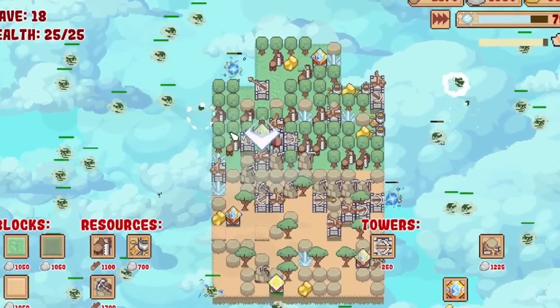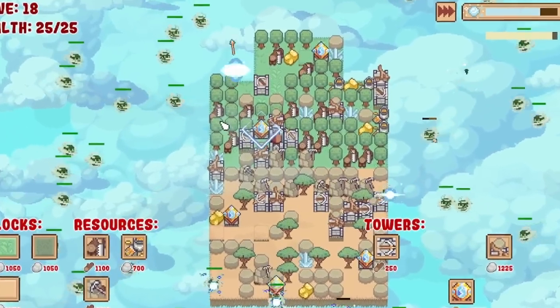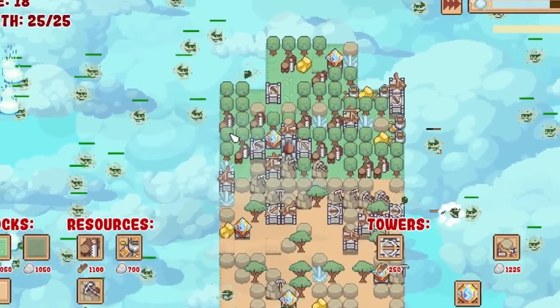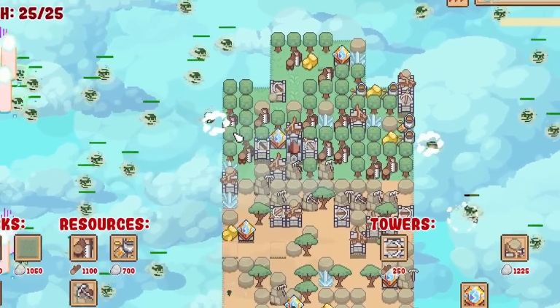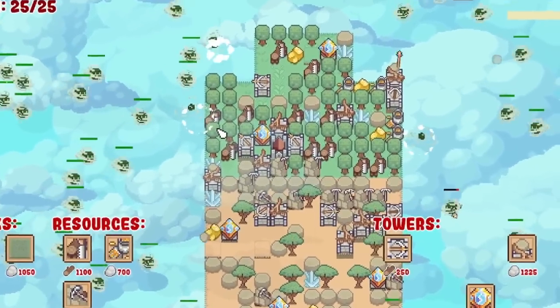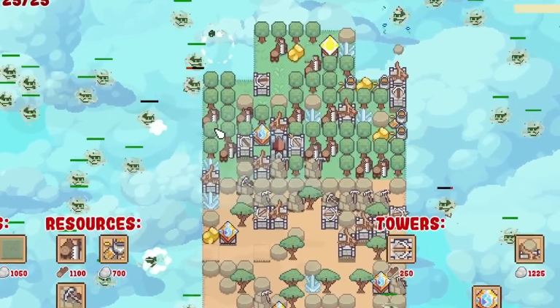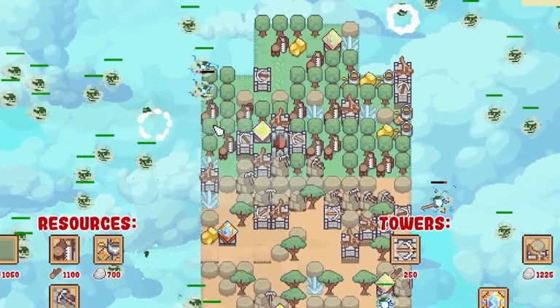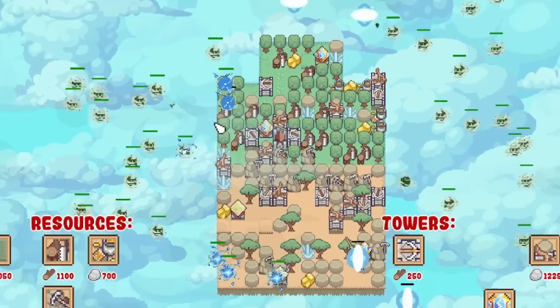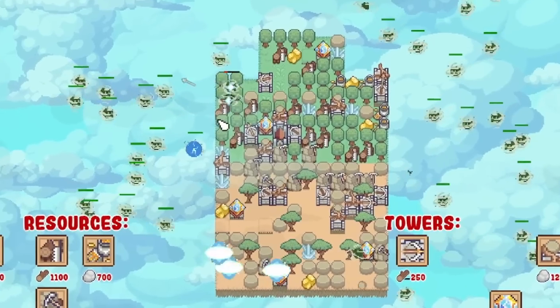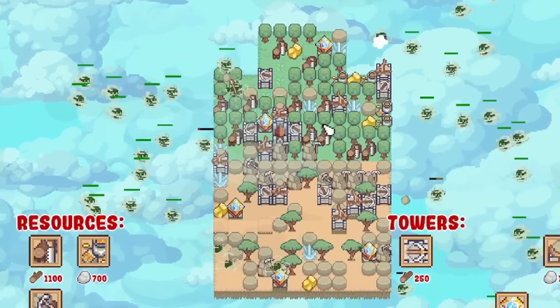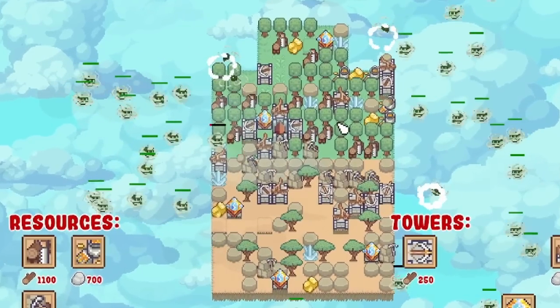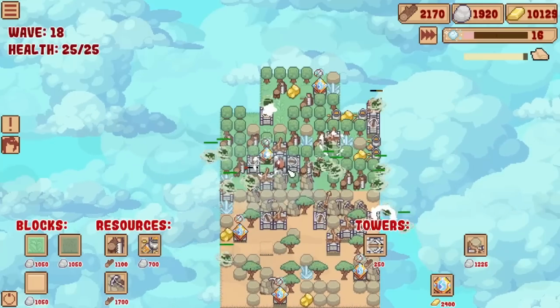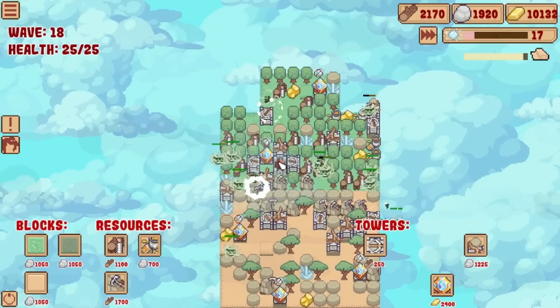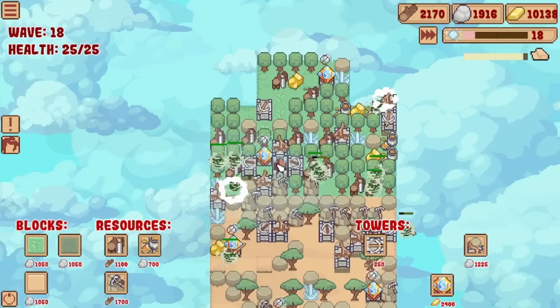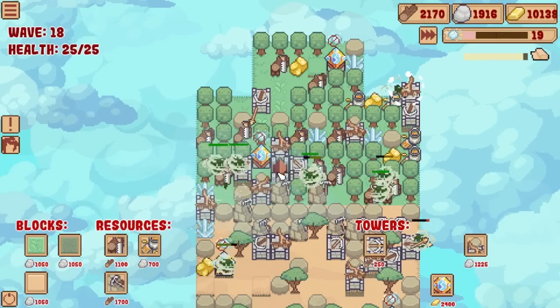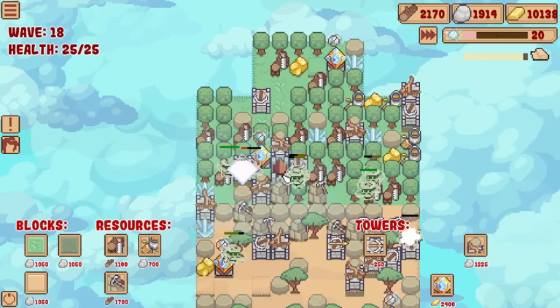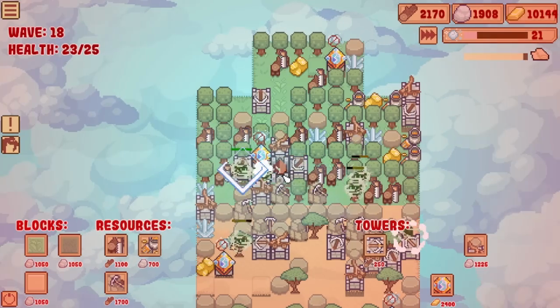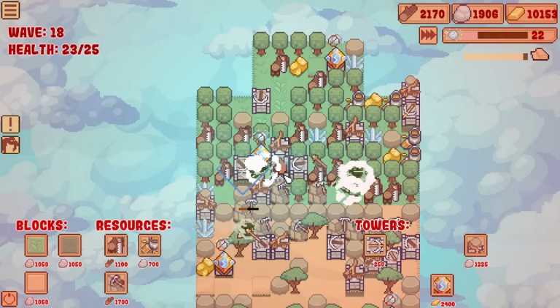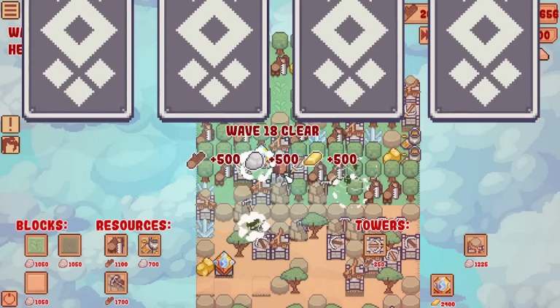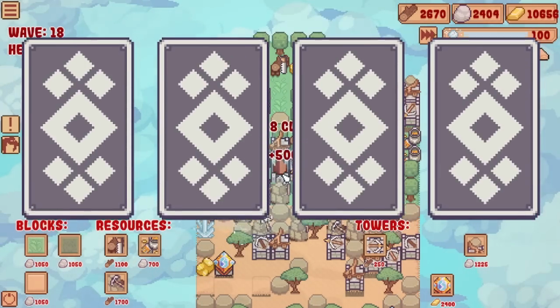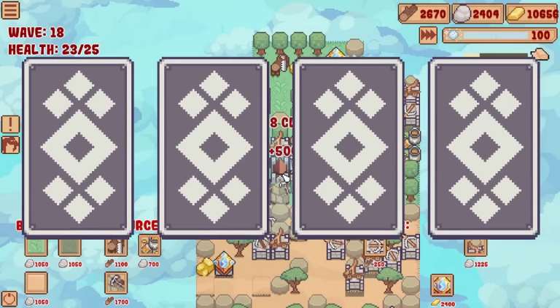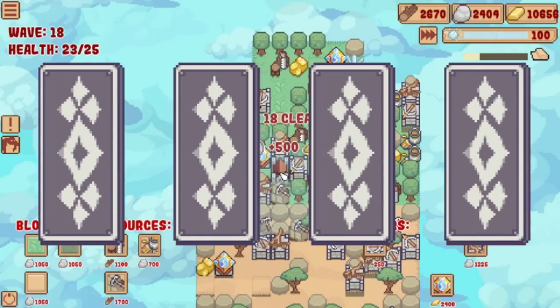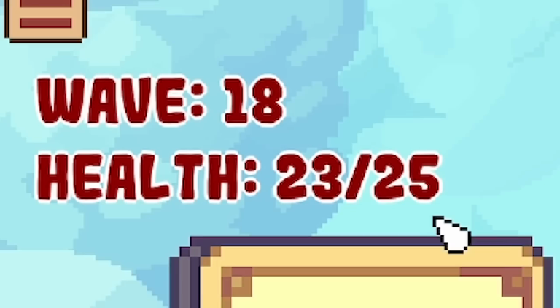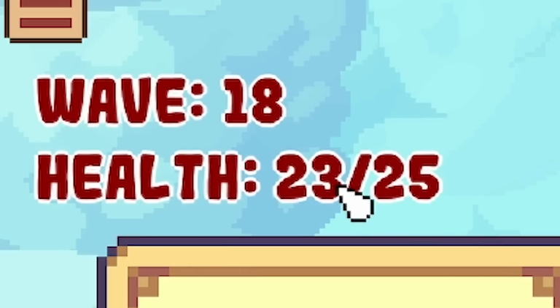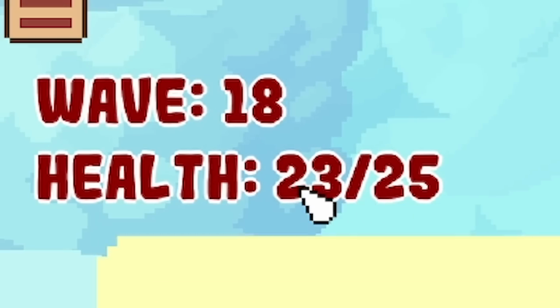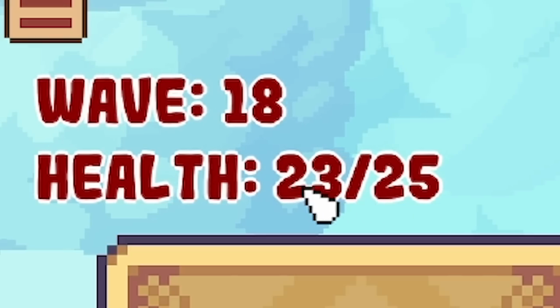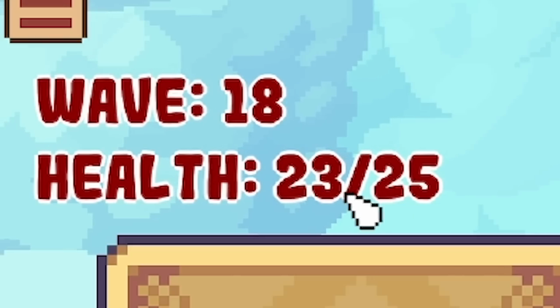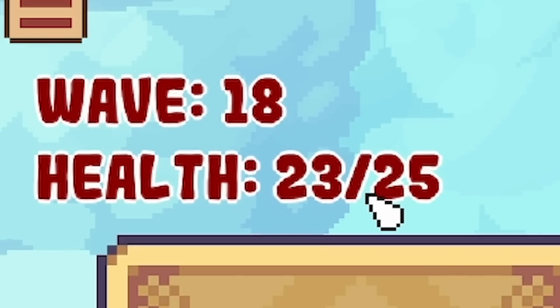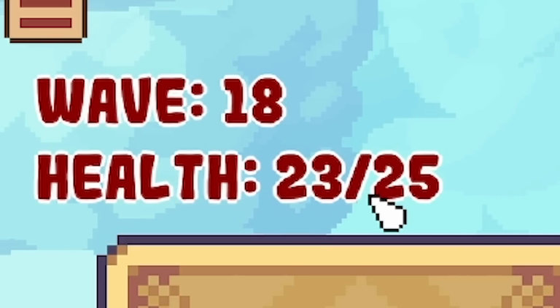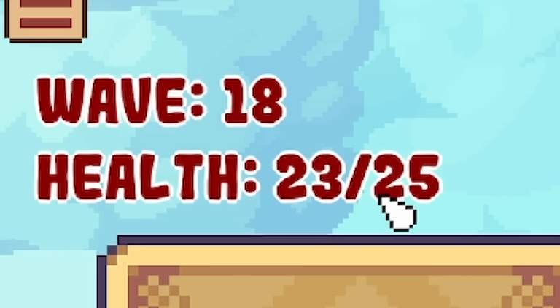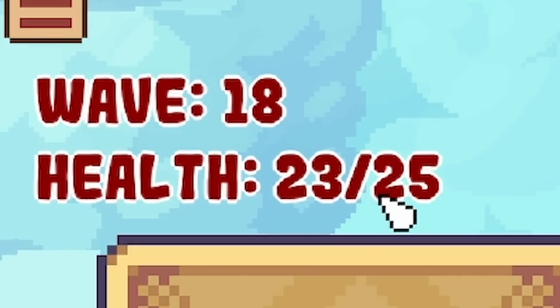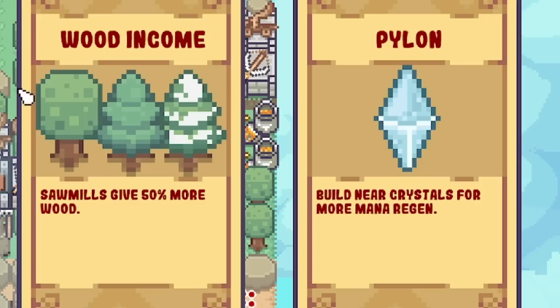Green spinners - oh wow, there's a lot of them. Come on, shock them. Oh that's so close. Oh, we lost some health - we're down to 23 out of 25 health.